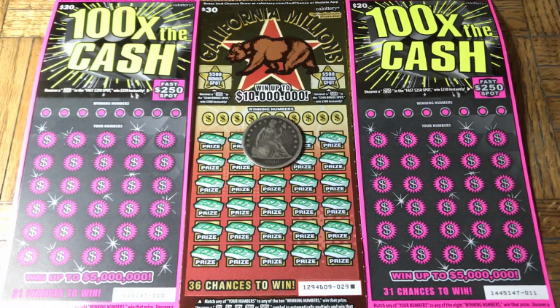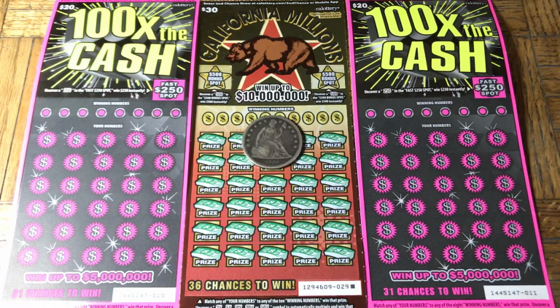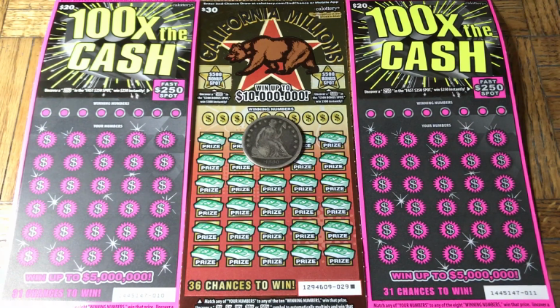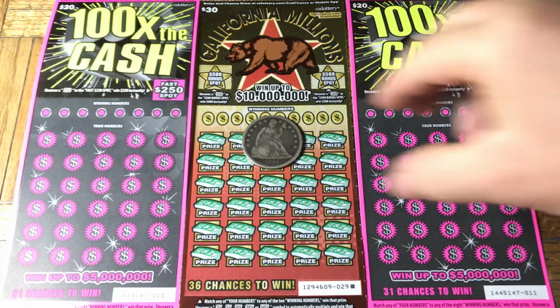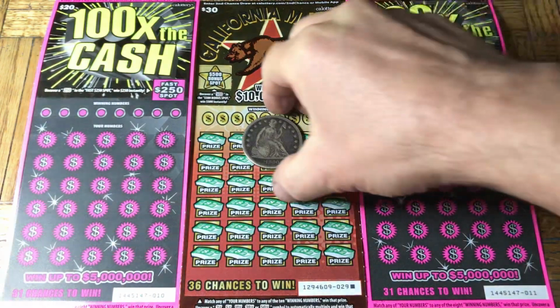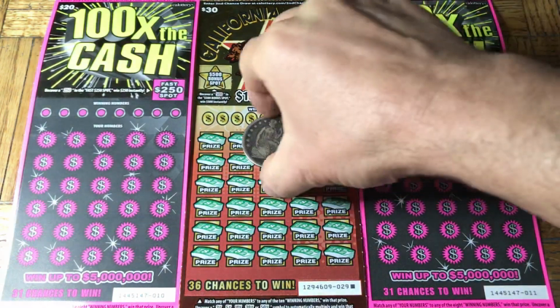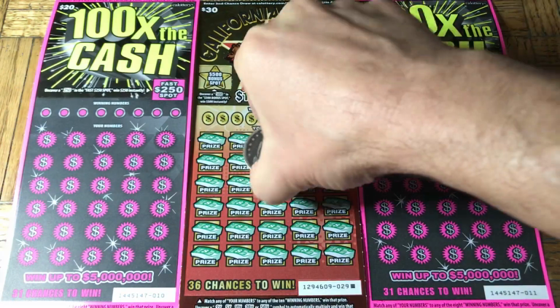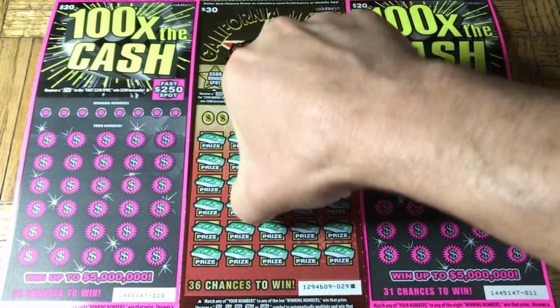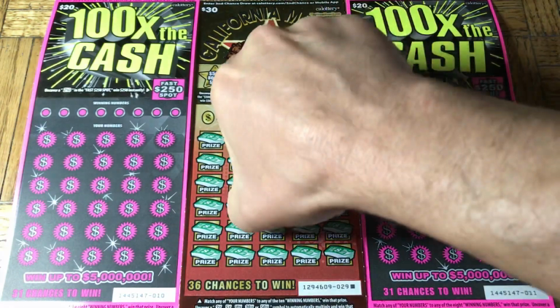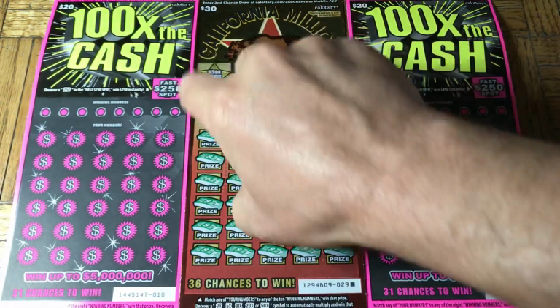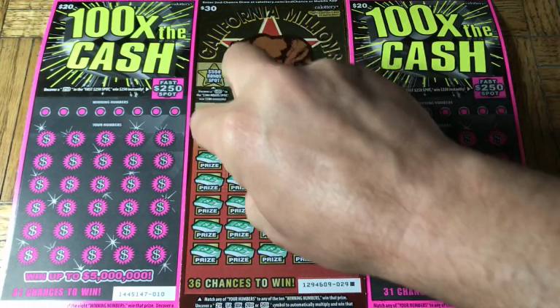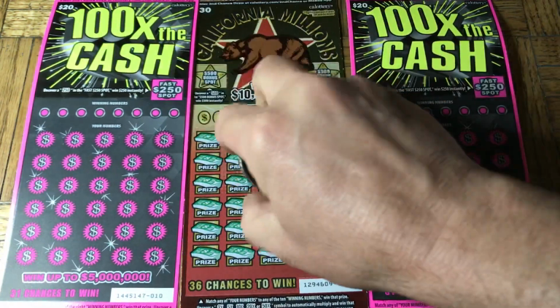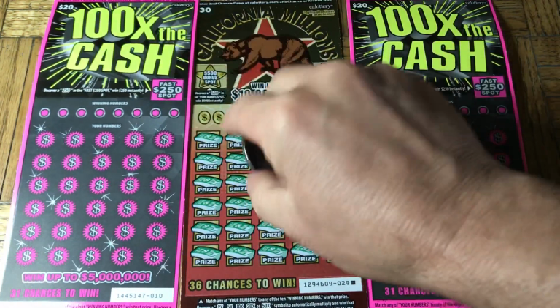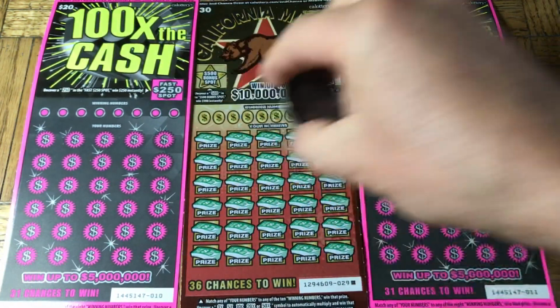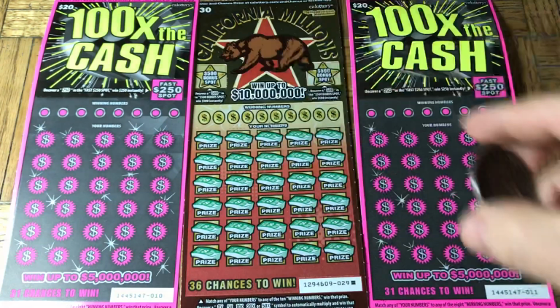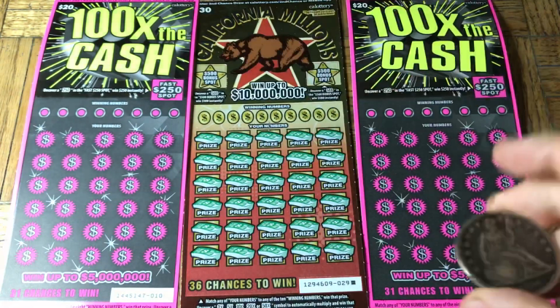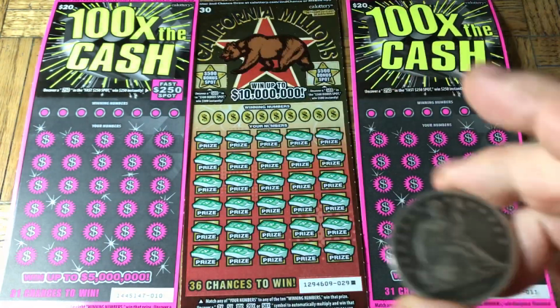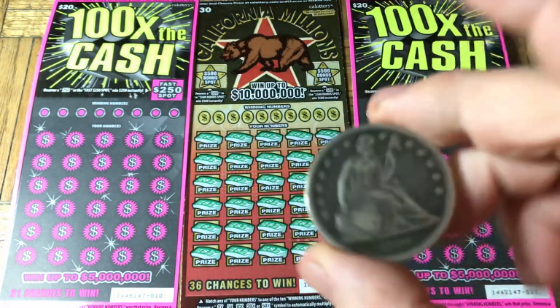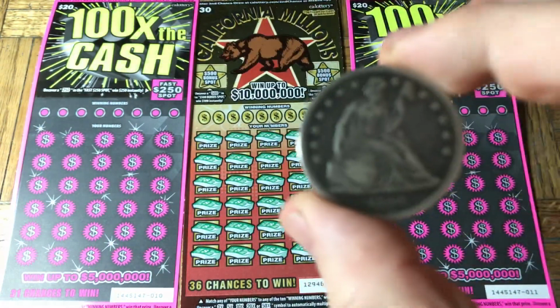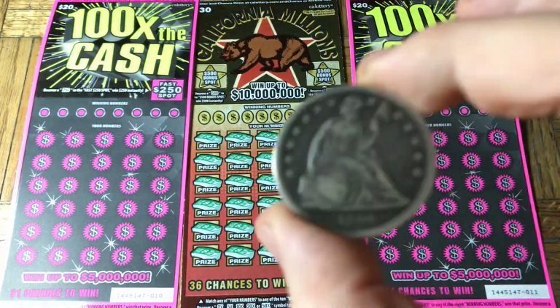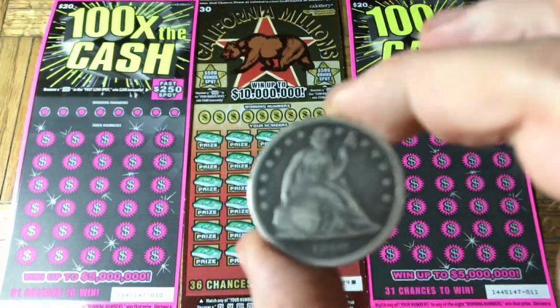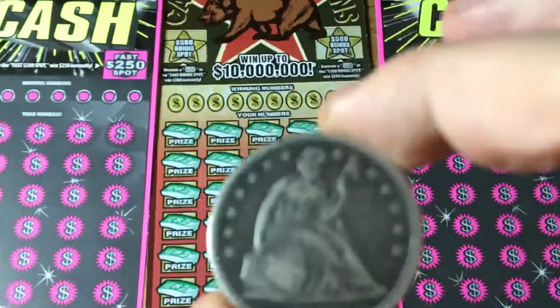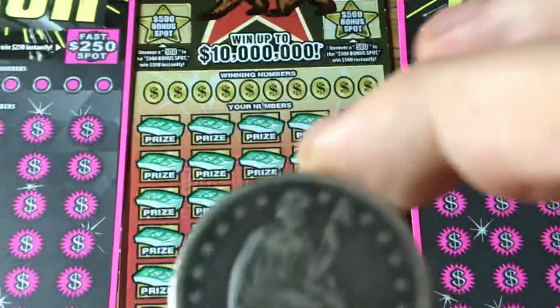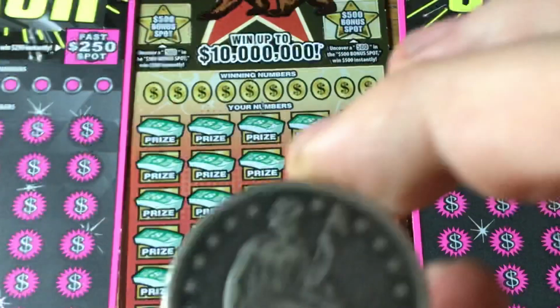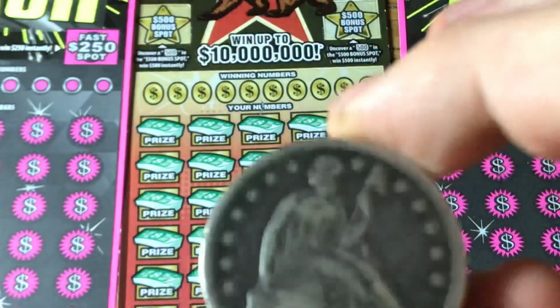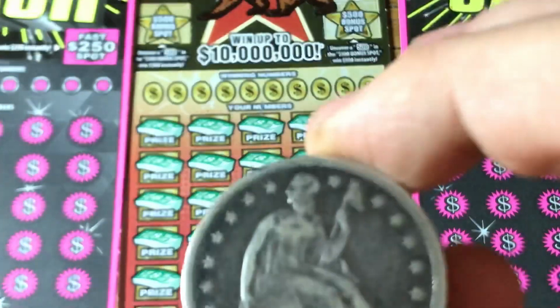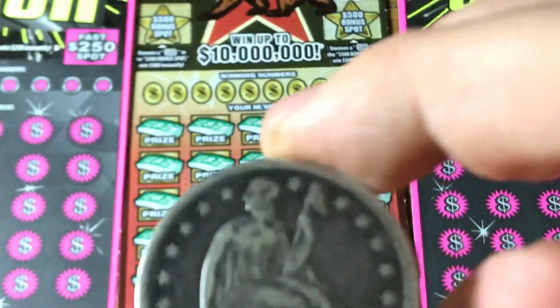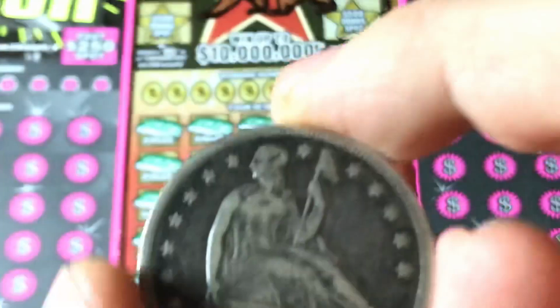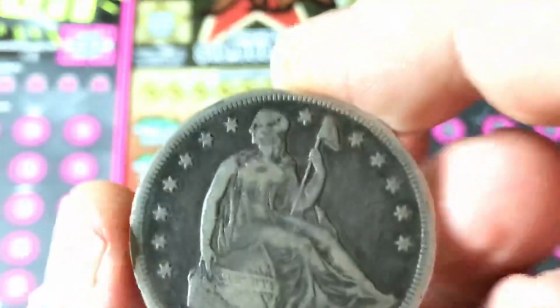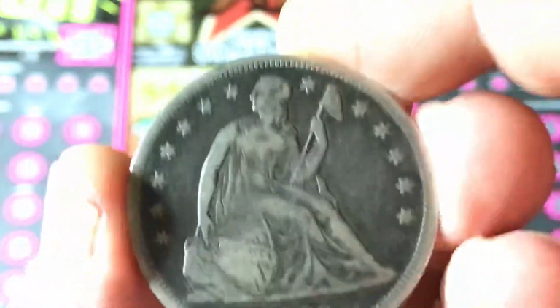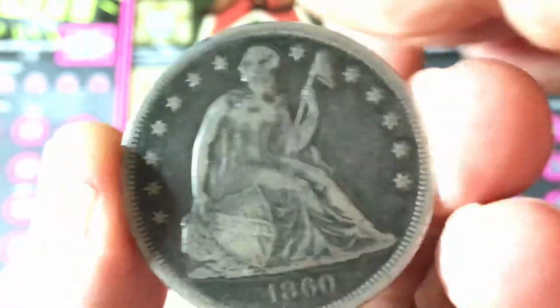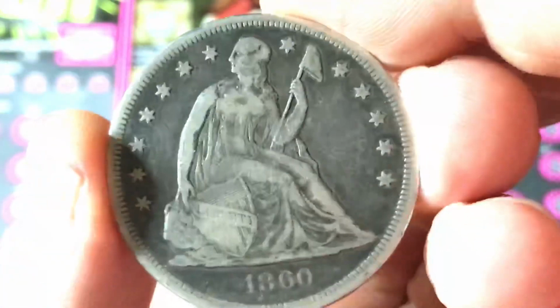Before we get a scratchin', our coin of the moment. Something kind of nifty, if I can get this up here without messing it up.